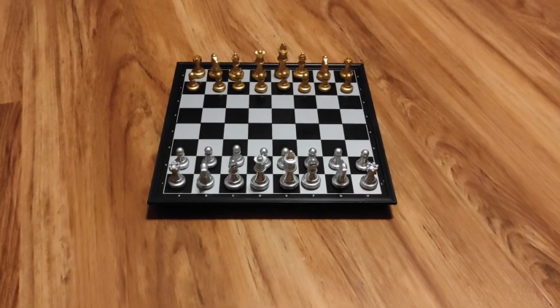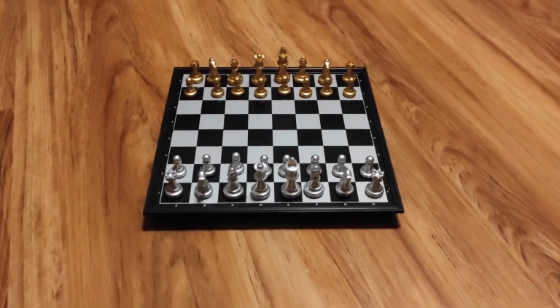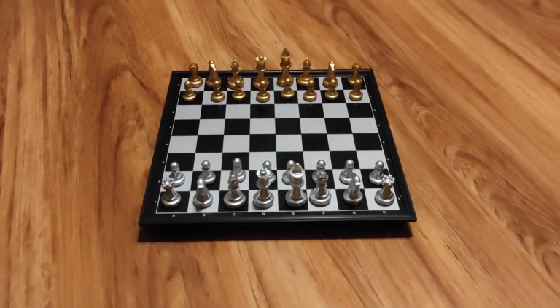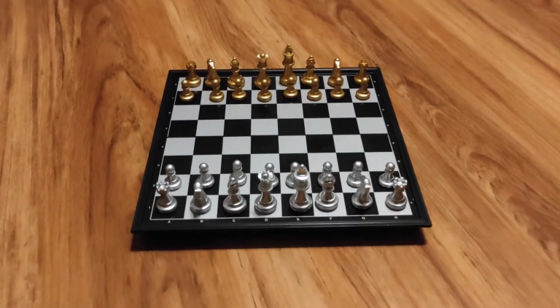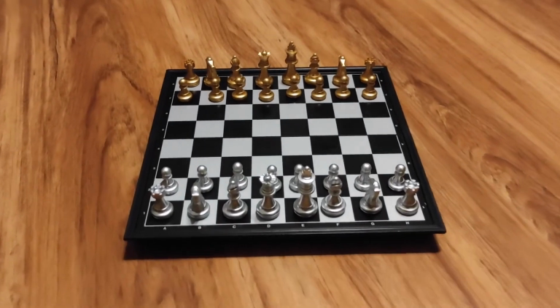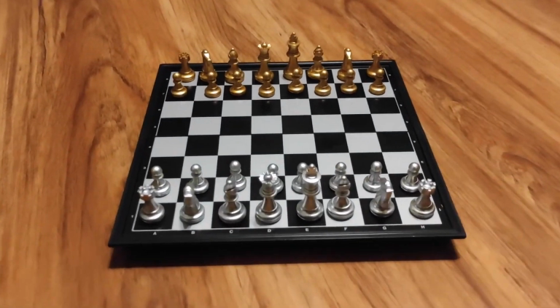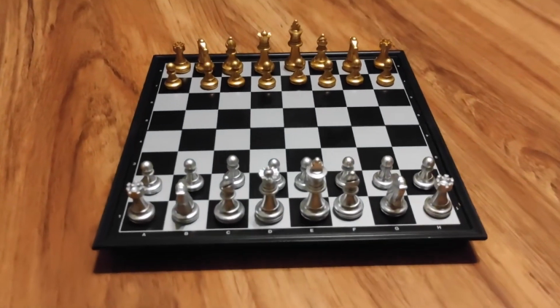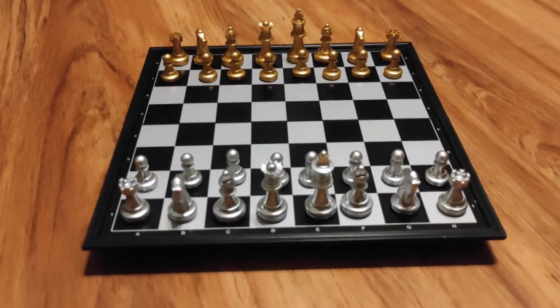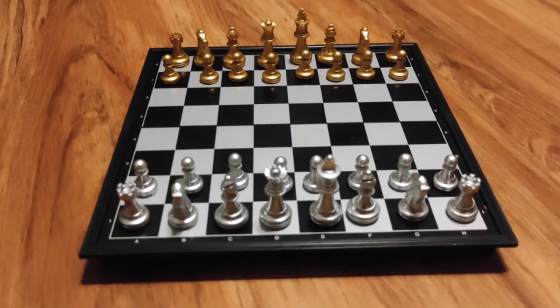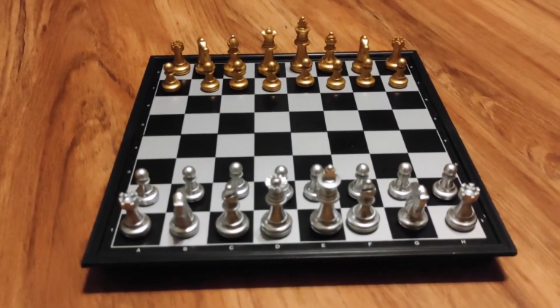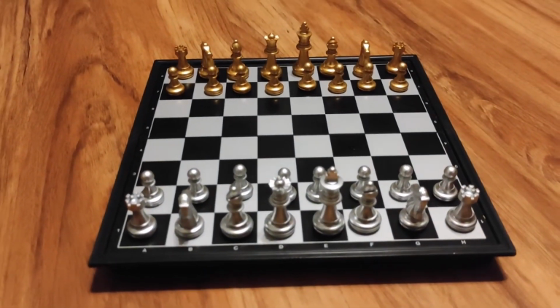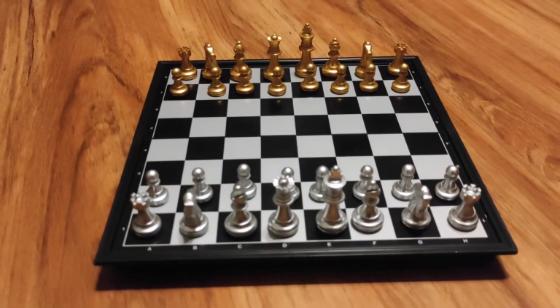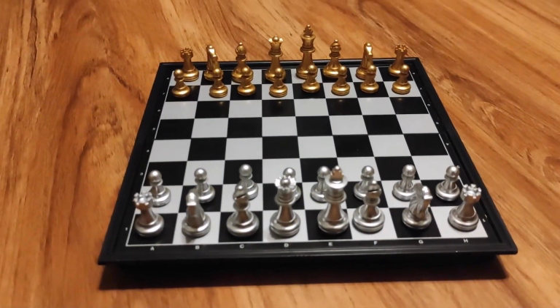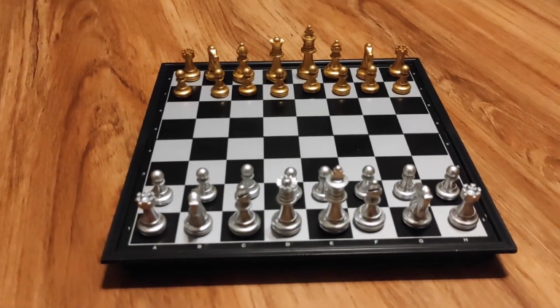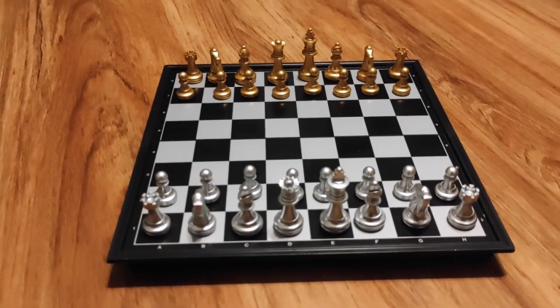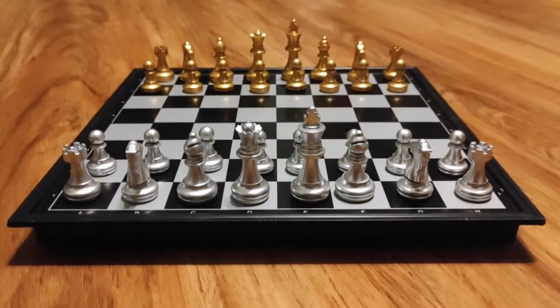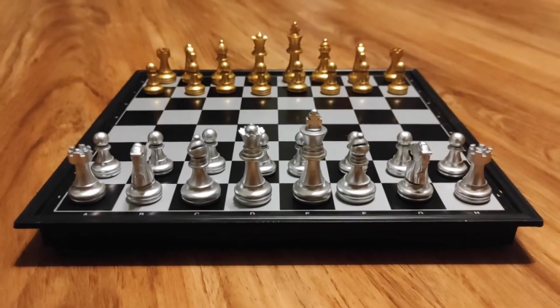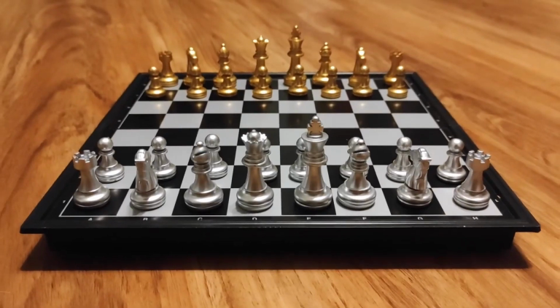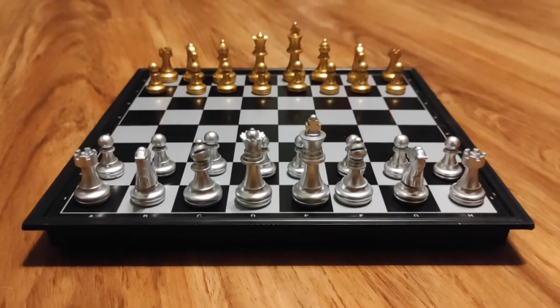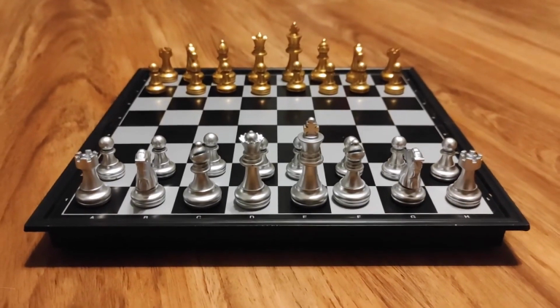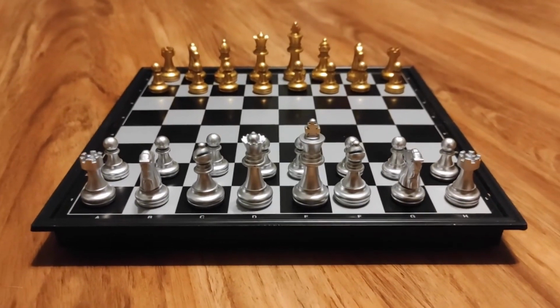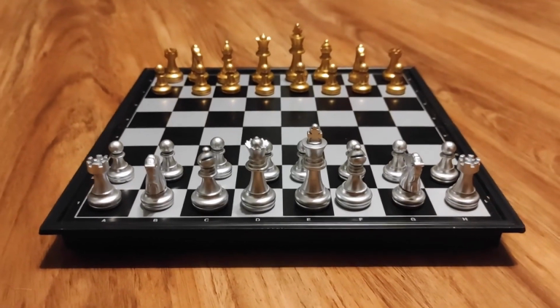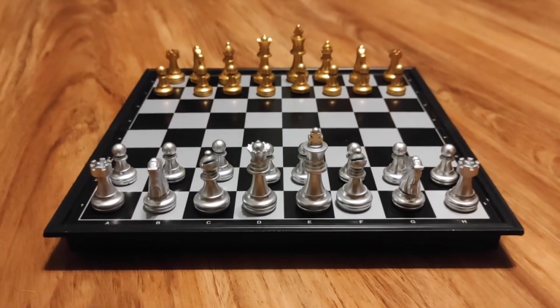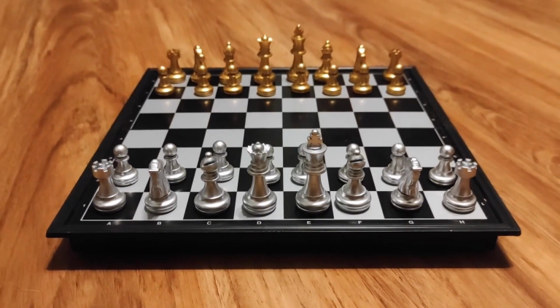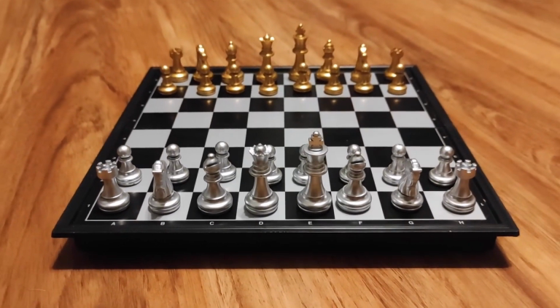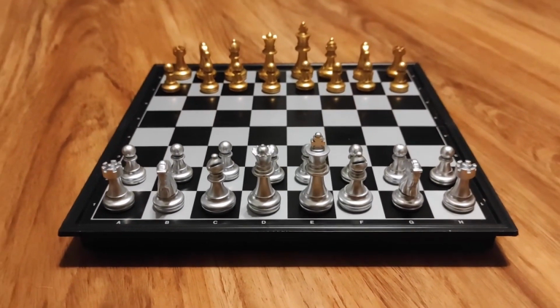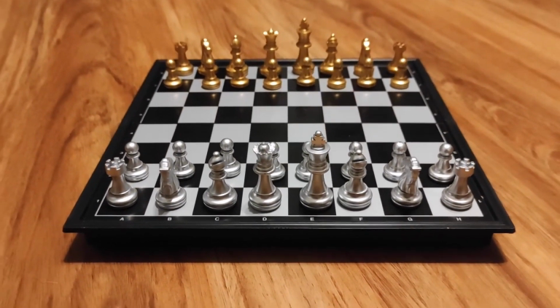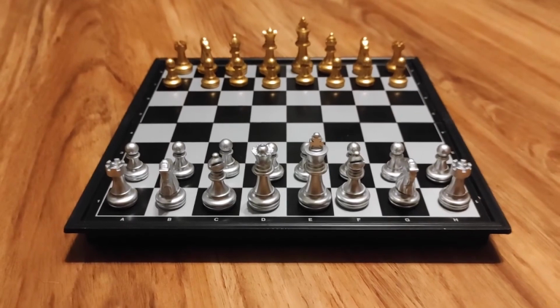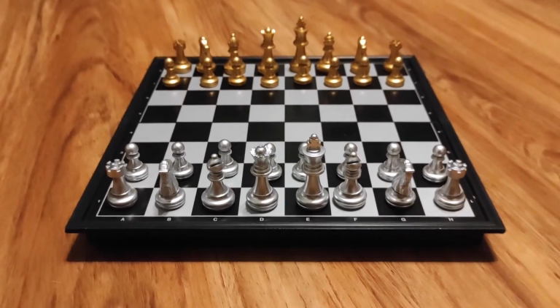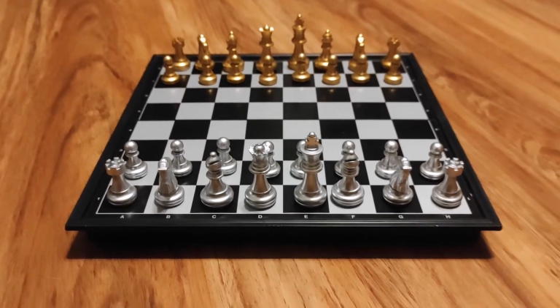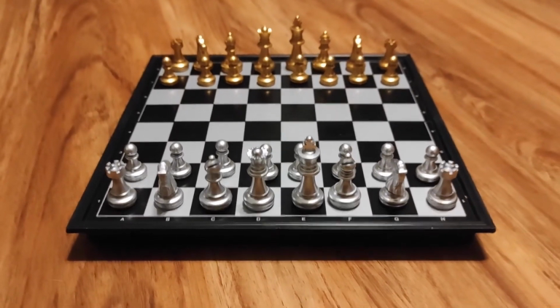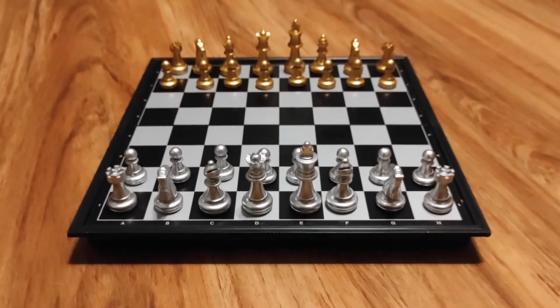This is my review of this magnetic travel chess set. I really like this set — I think it's both functional and very beautiful.